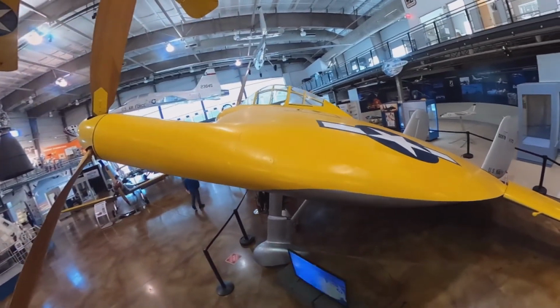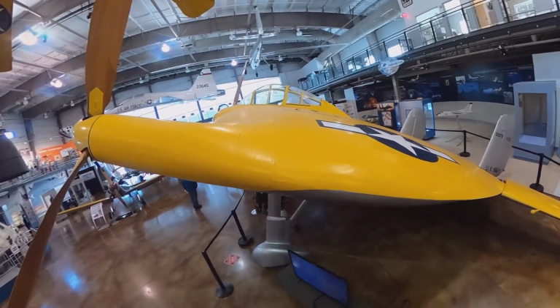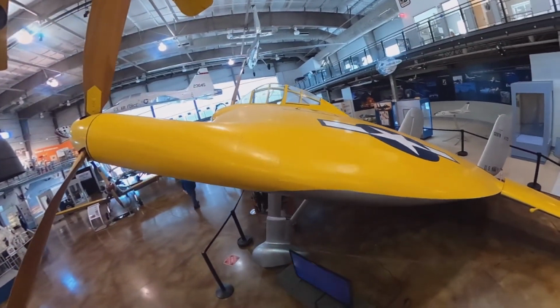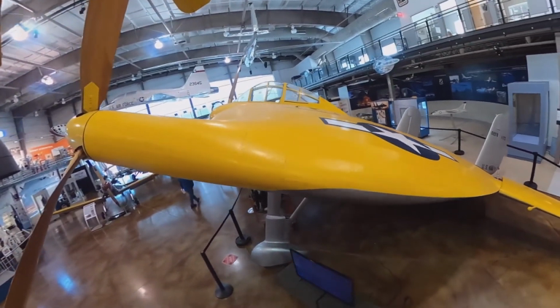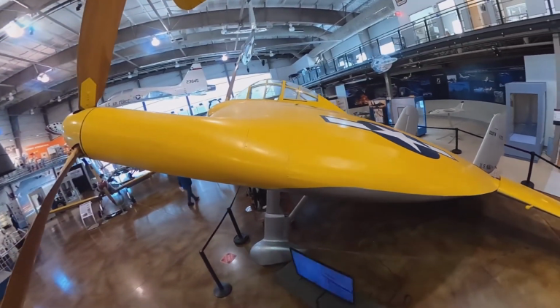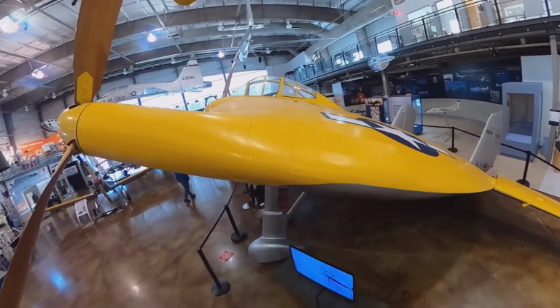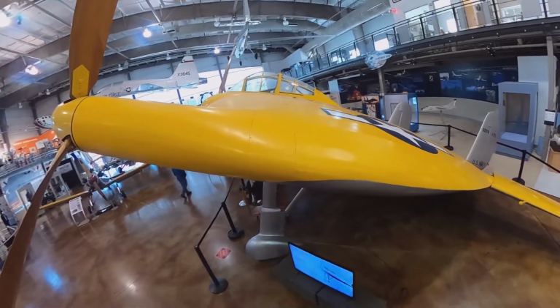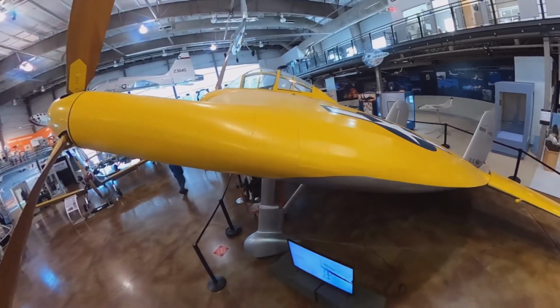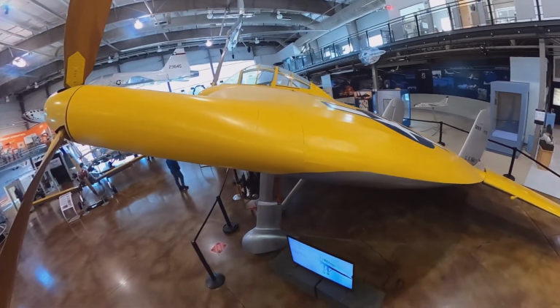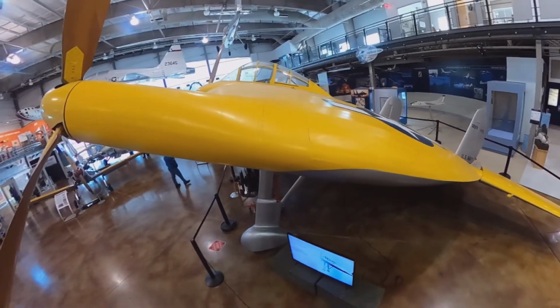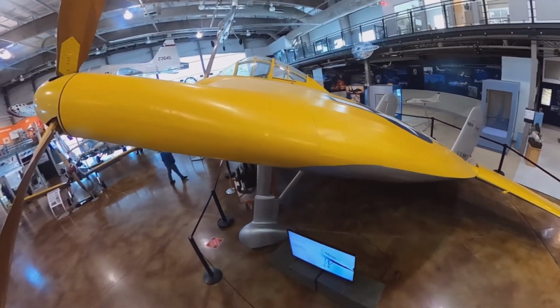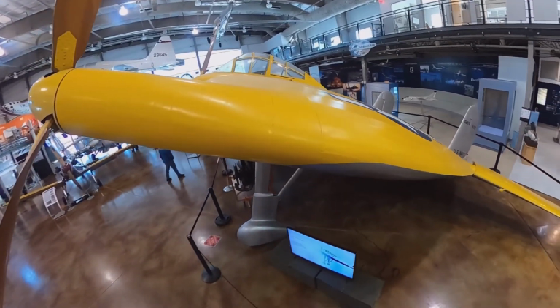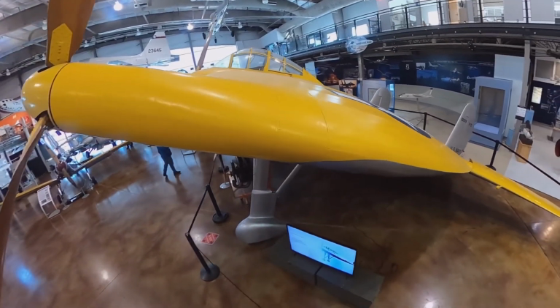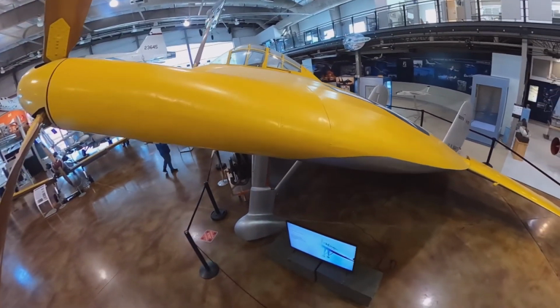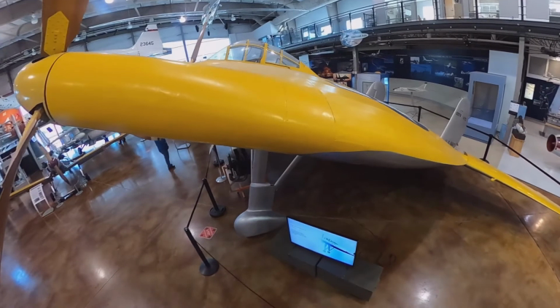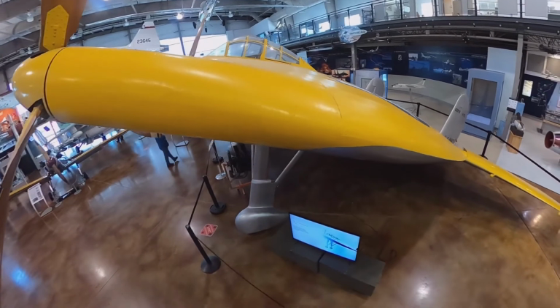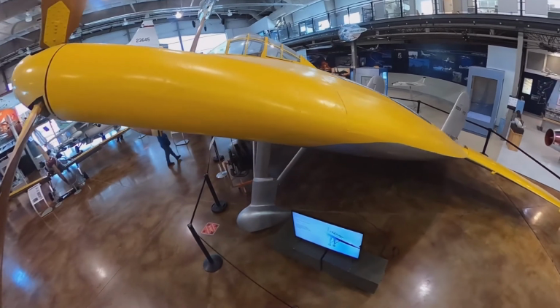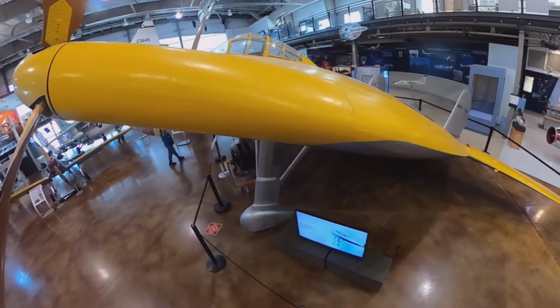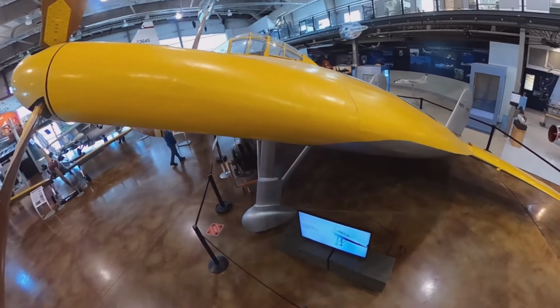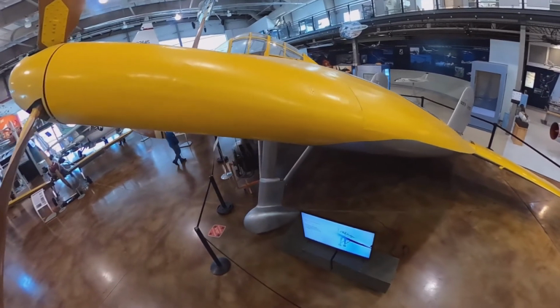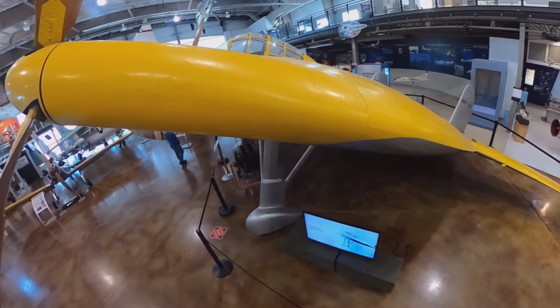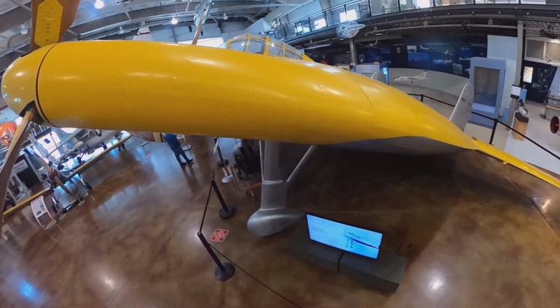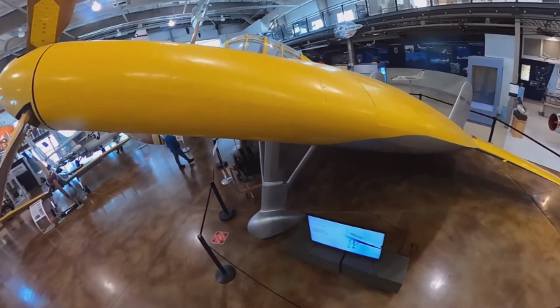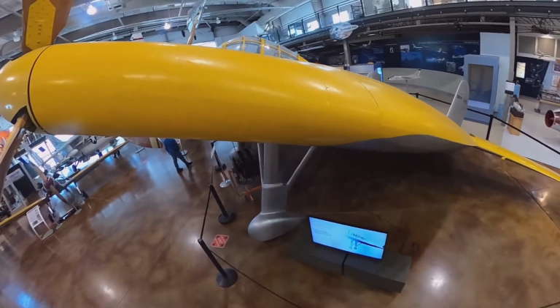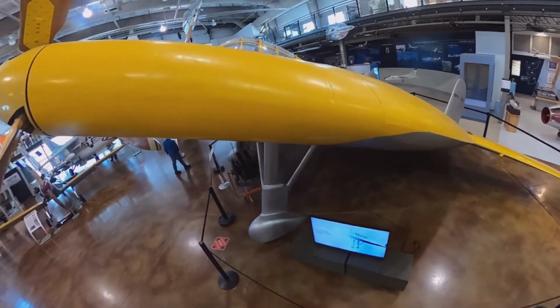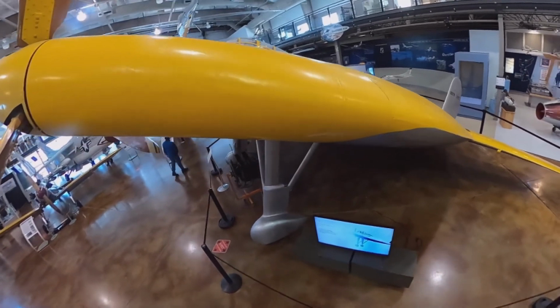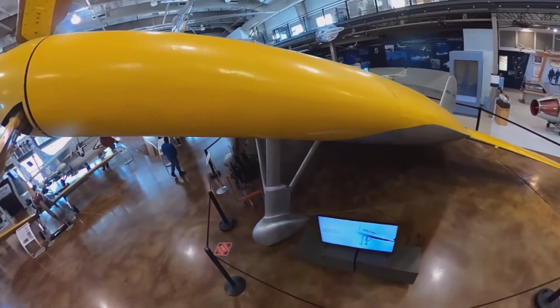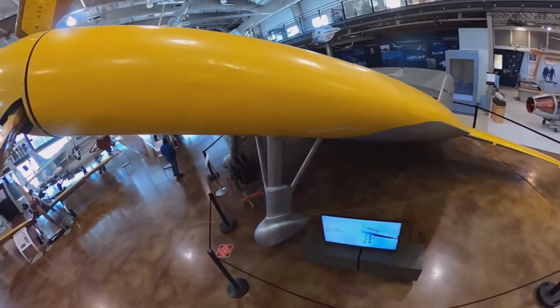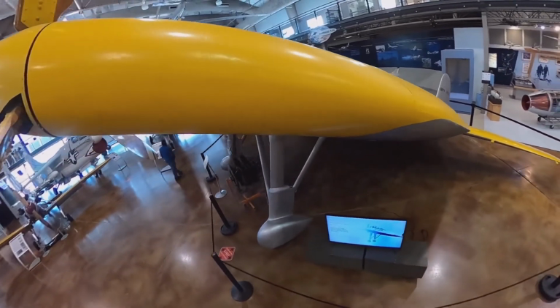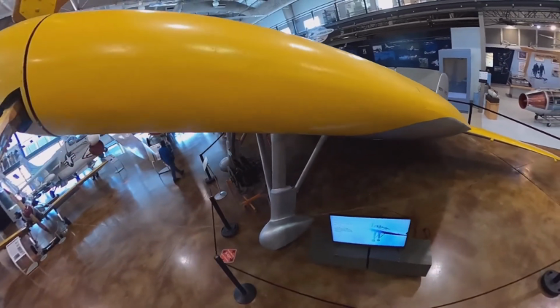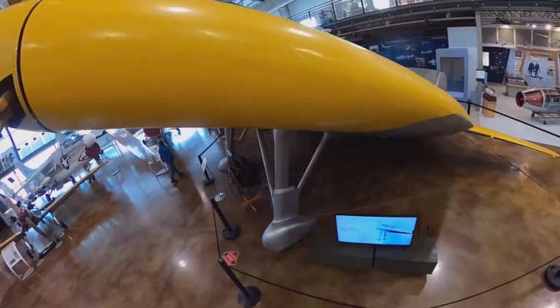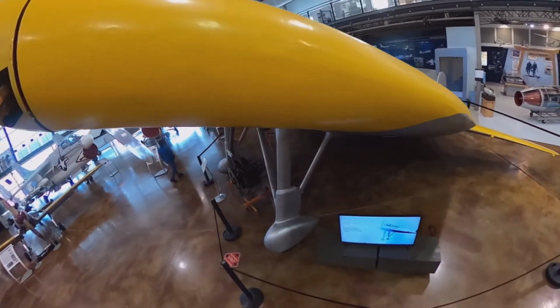Here you can see the landing gear. The landing gear is fixed. The production model was supposed to have retractable landing gear.